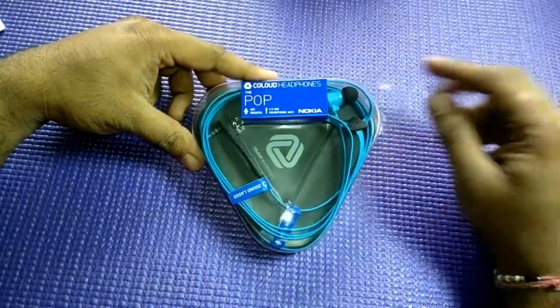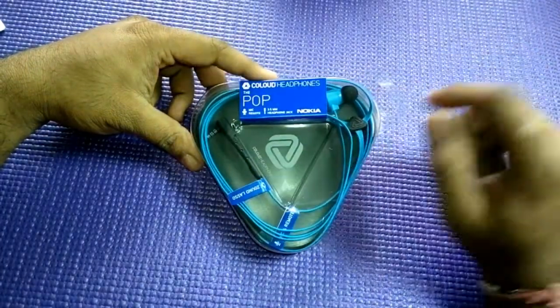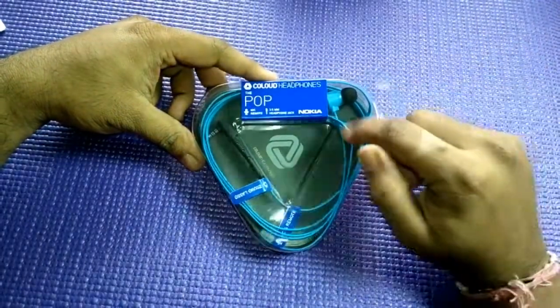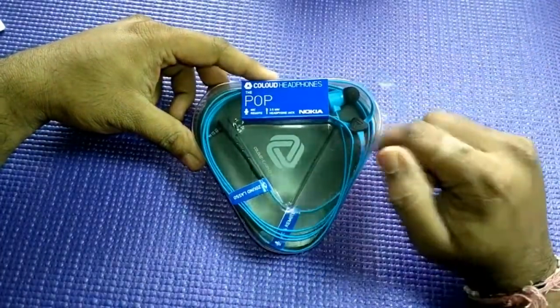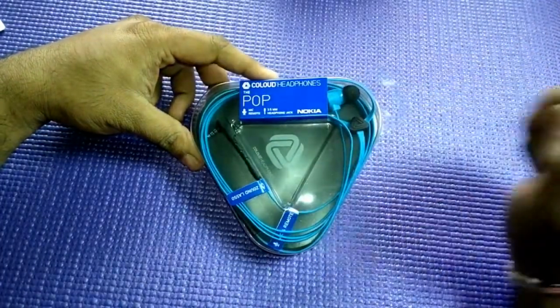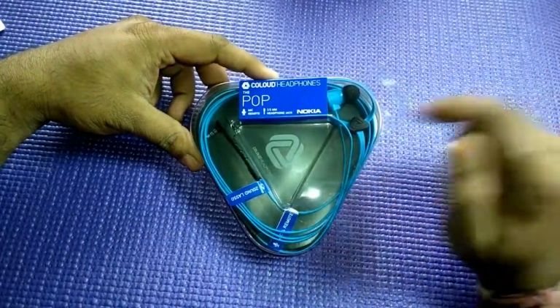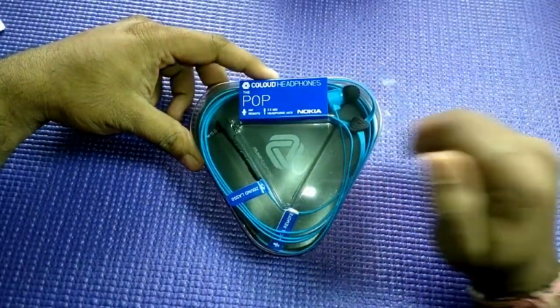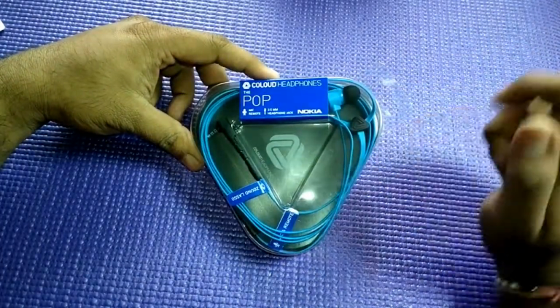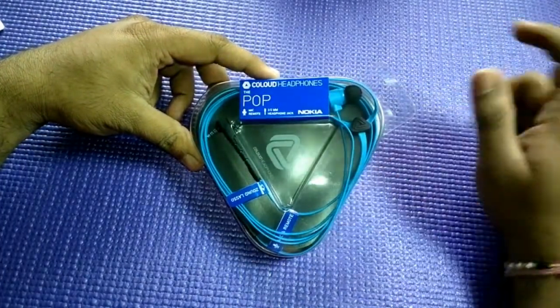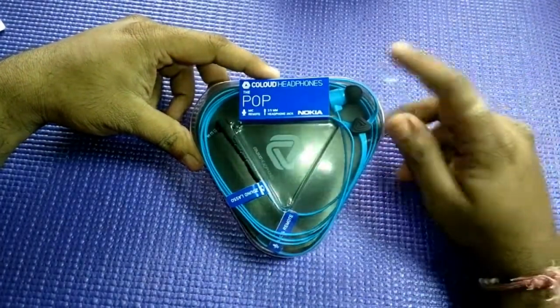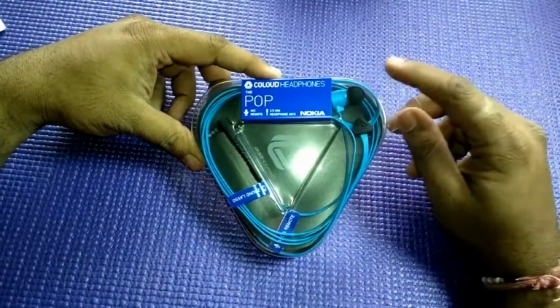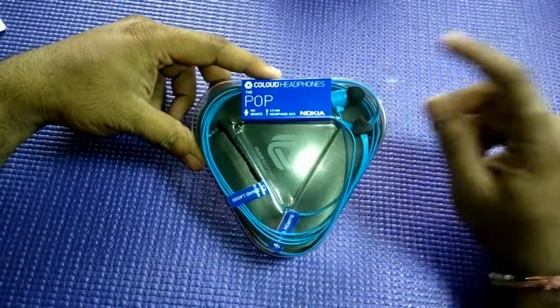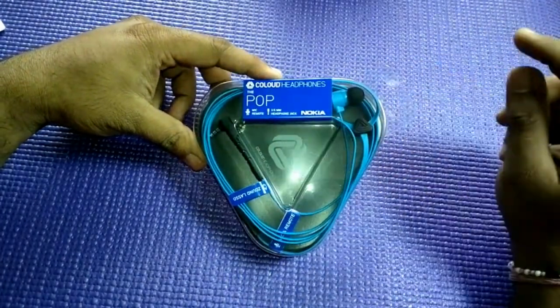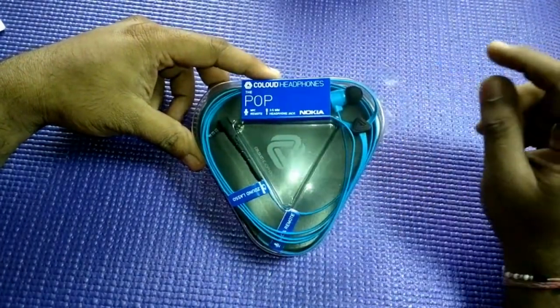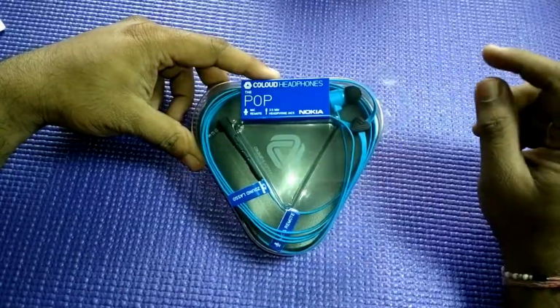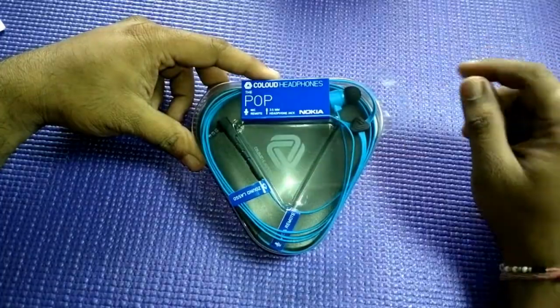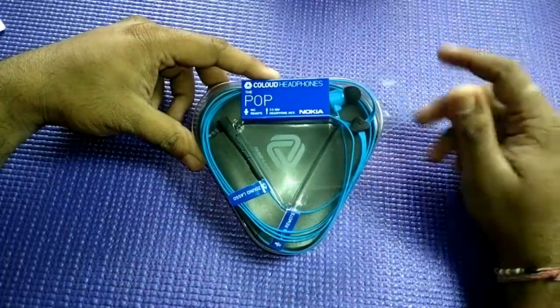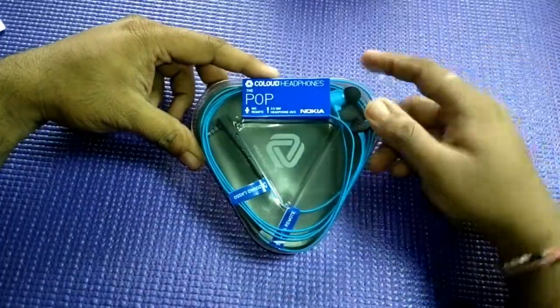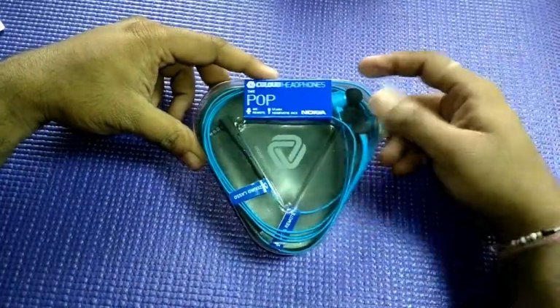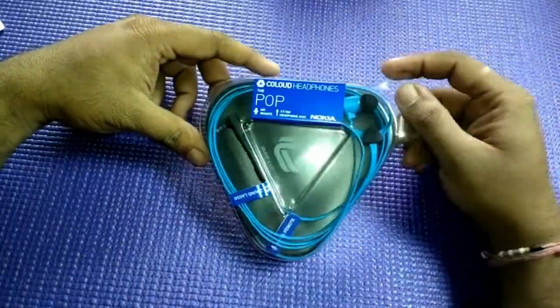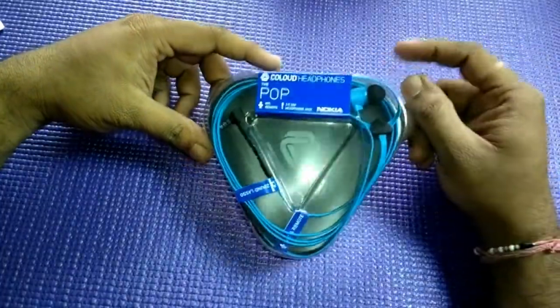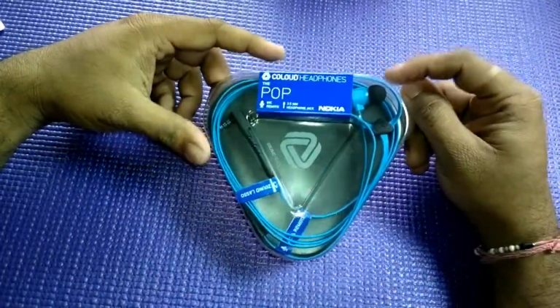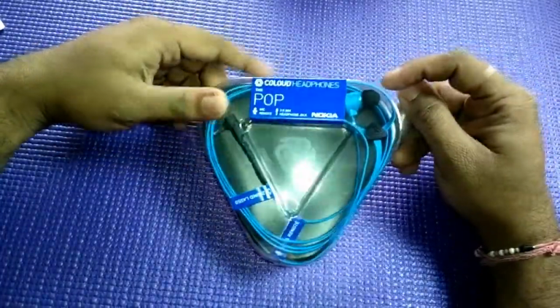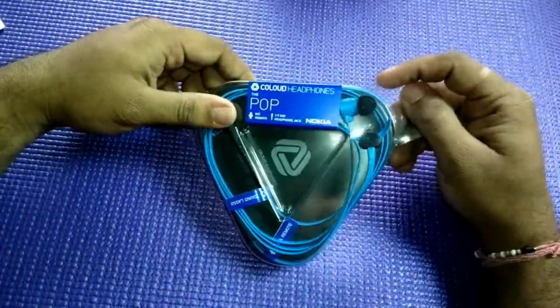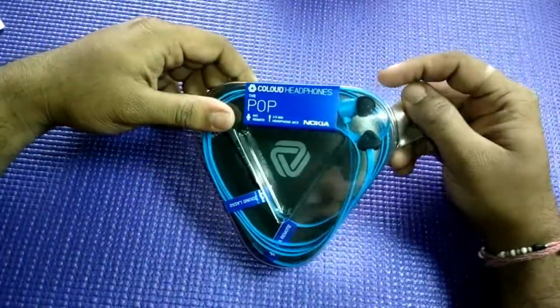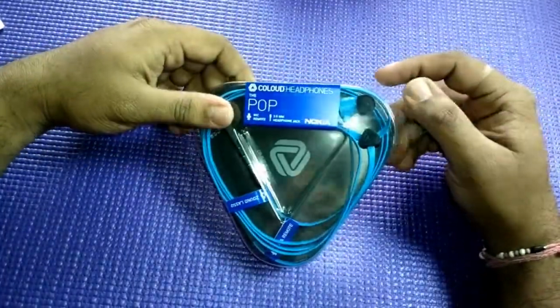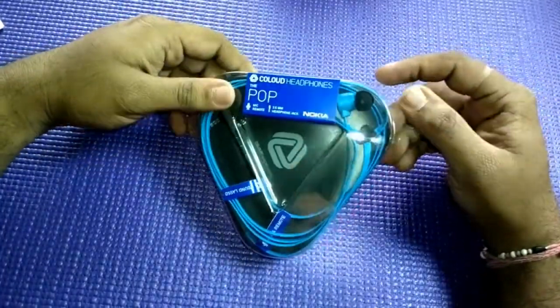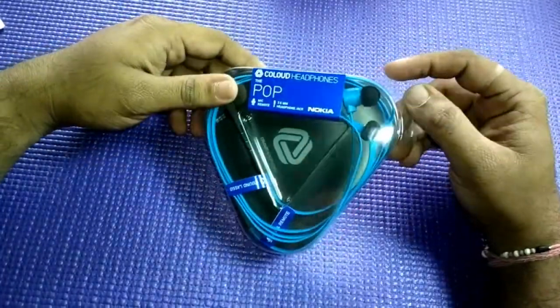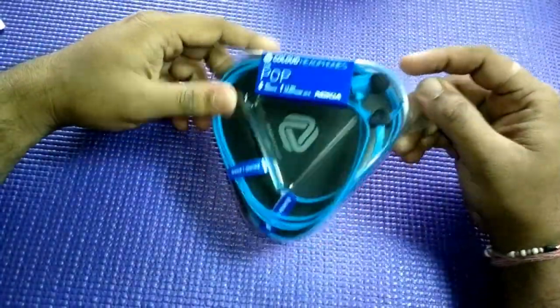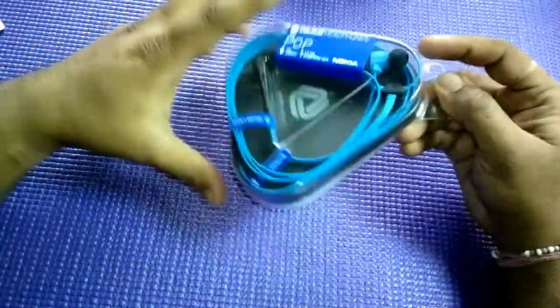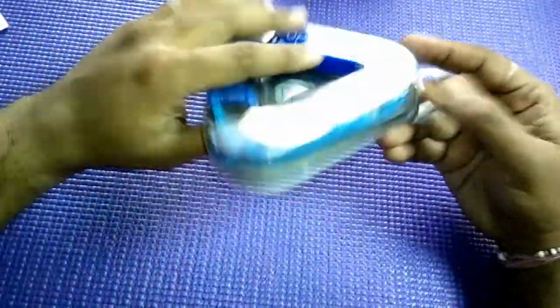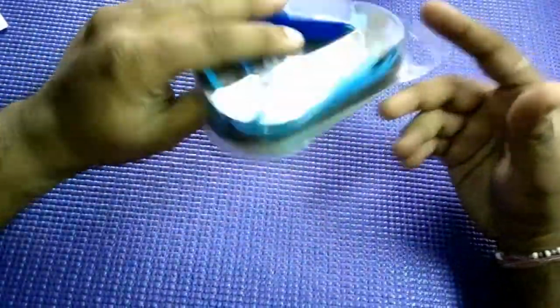This reminds me of the Lumia 800, the Cyan one, in terms of the colors. So let's unbox it.